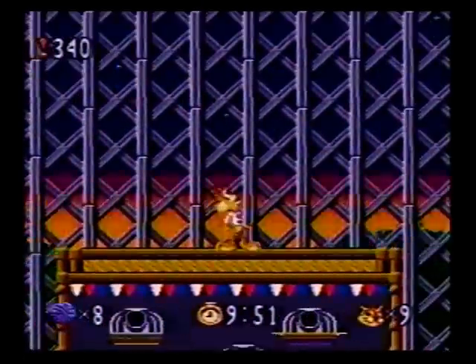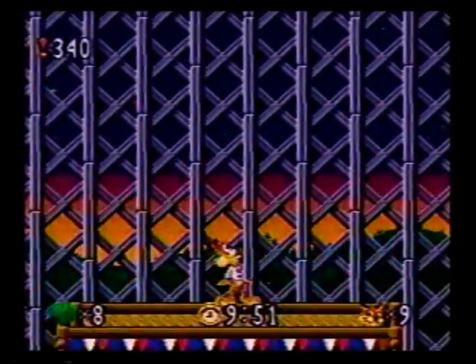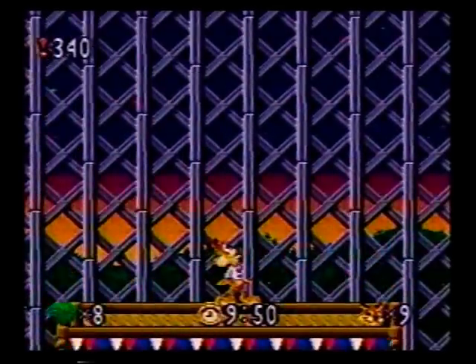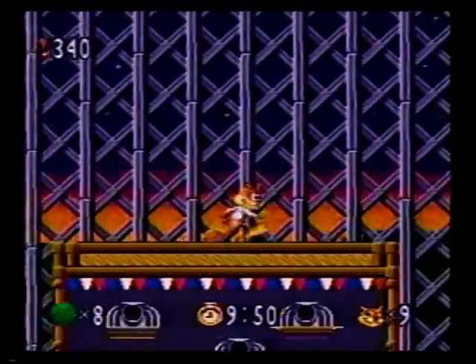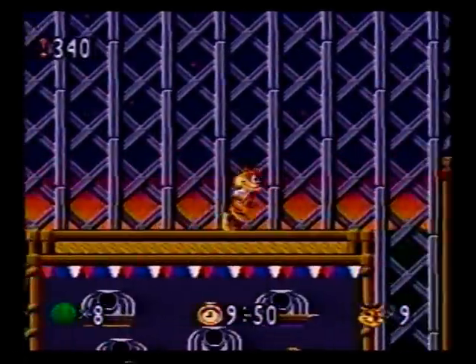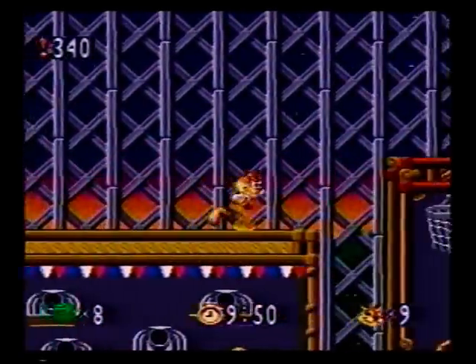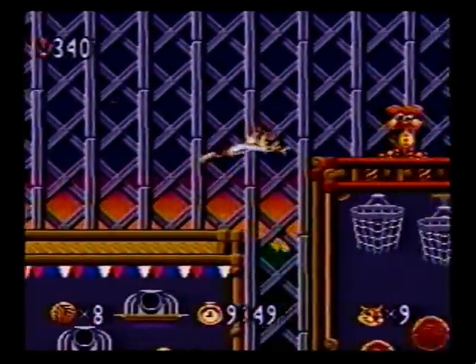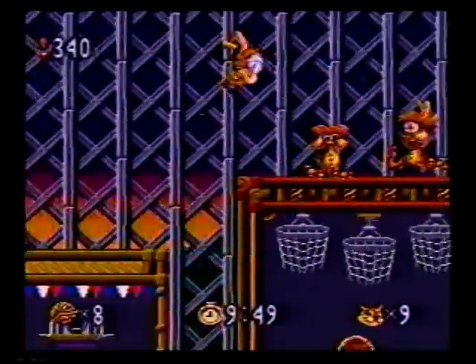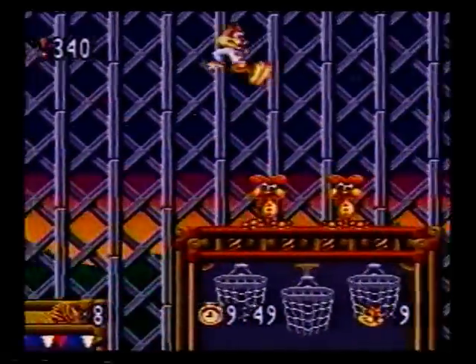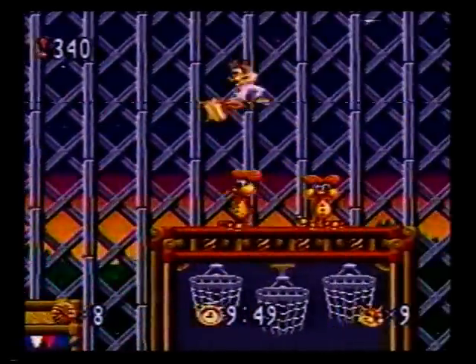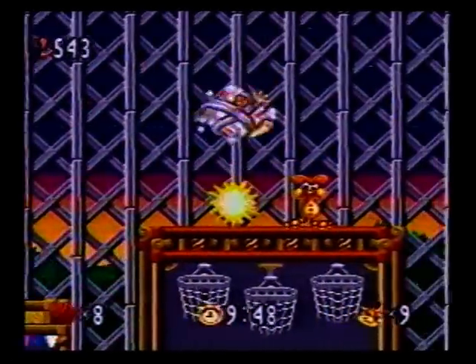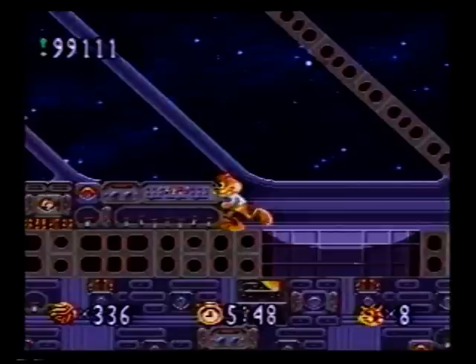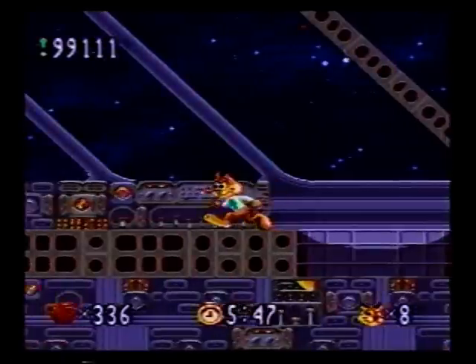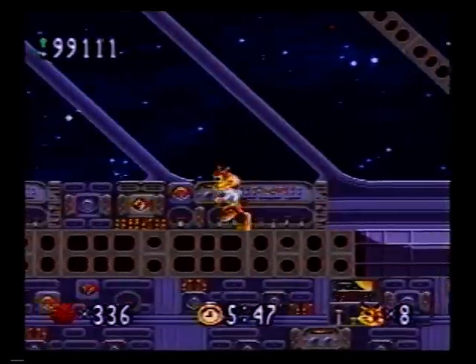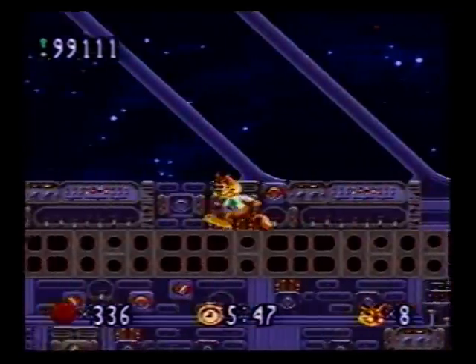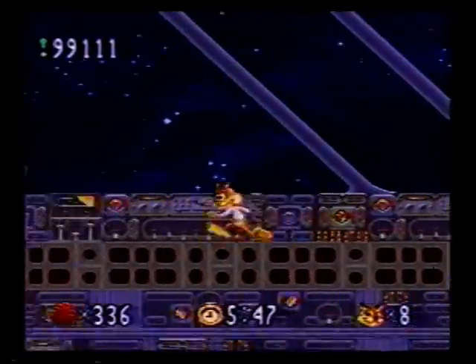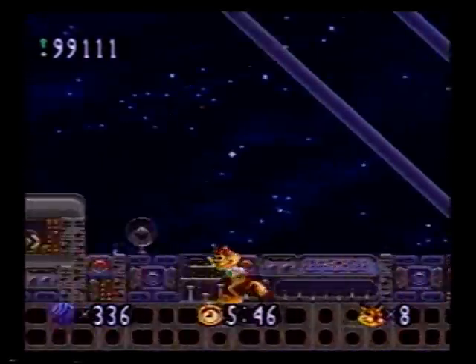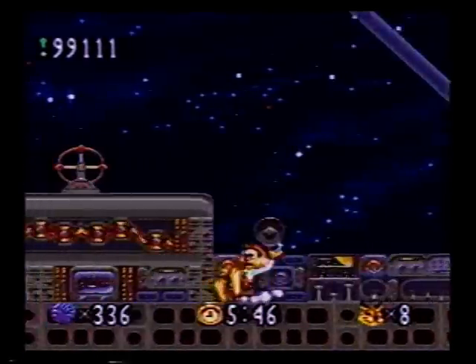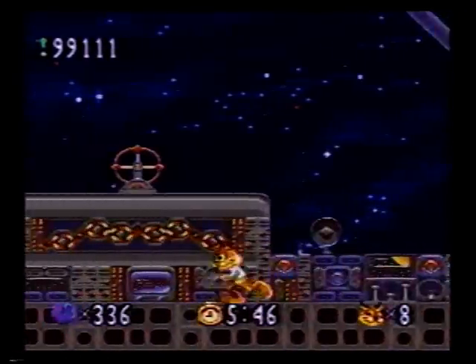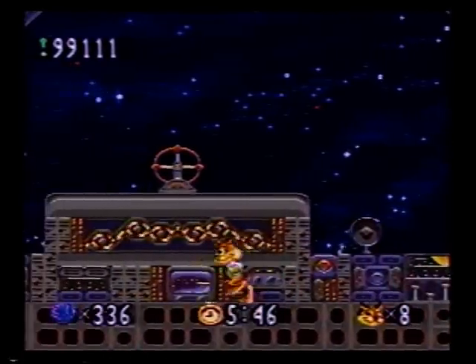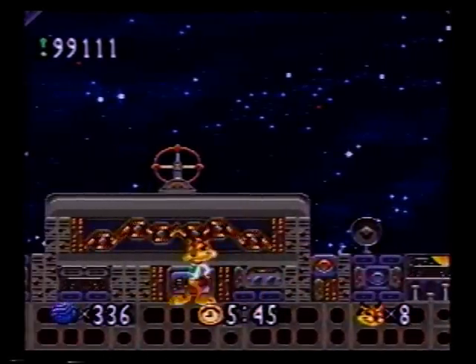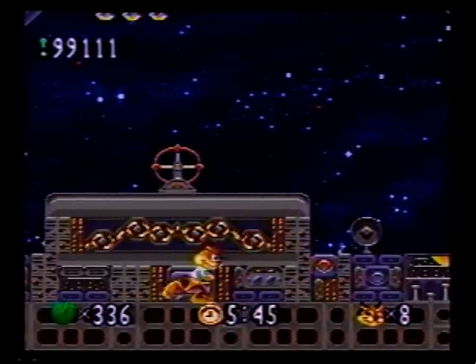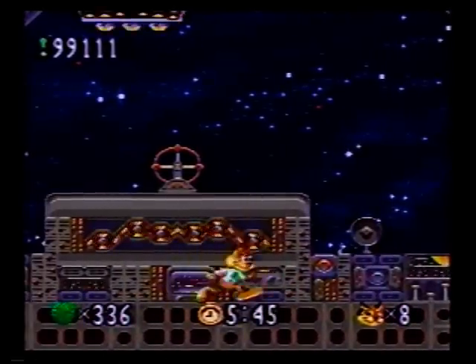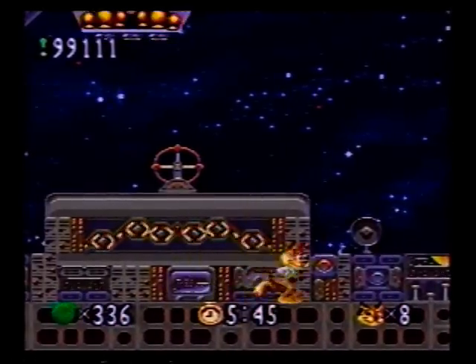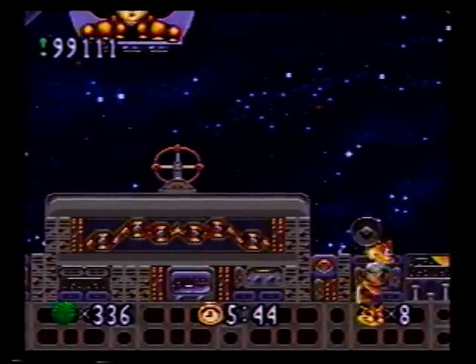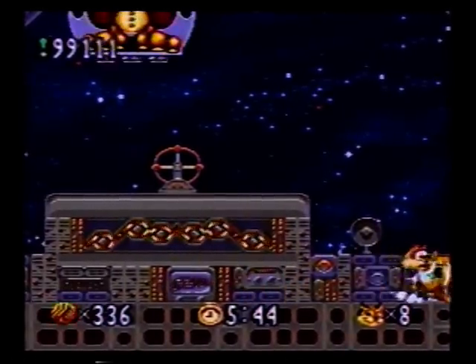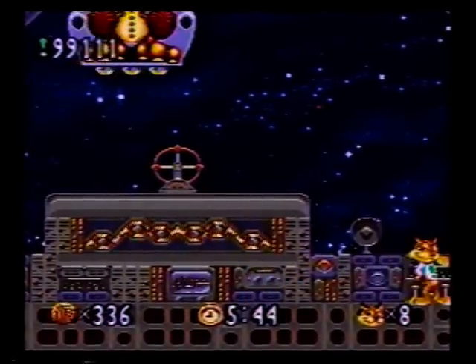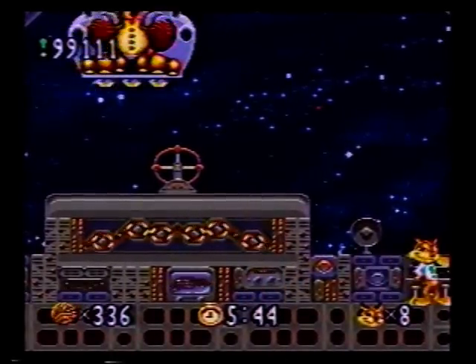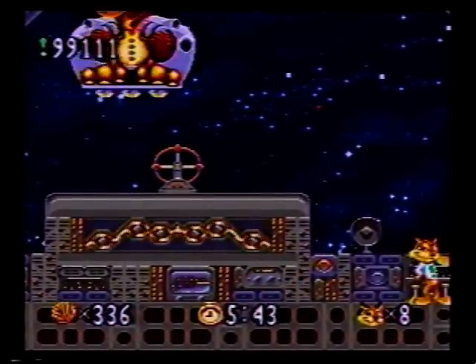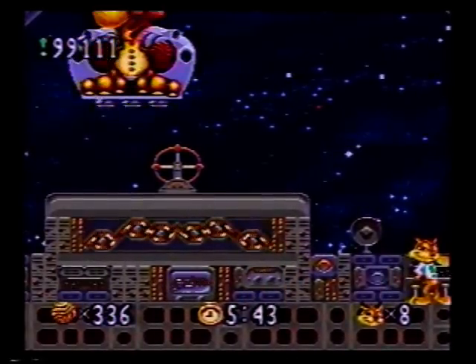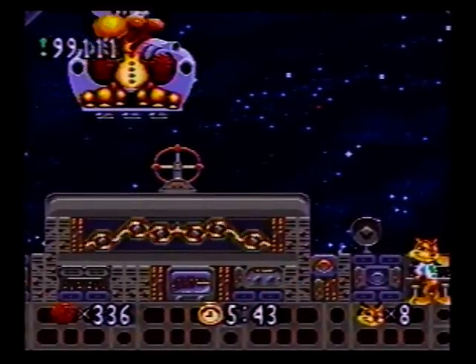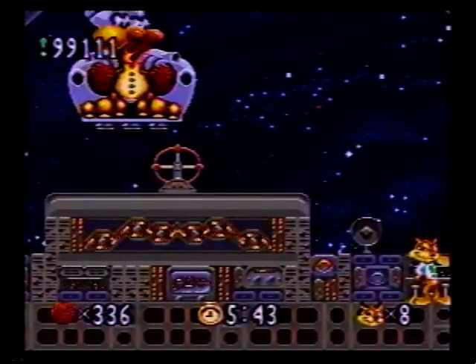His voice is funny due to his accent. With the code STCJDH, Bubsy can skip directly to the next level.